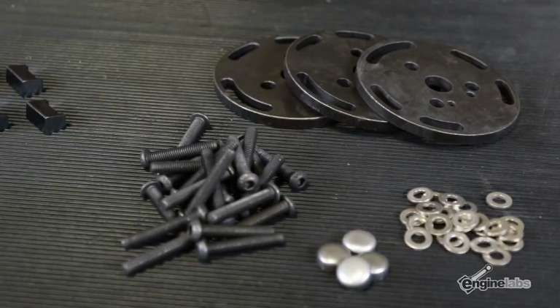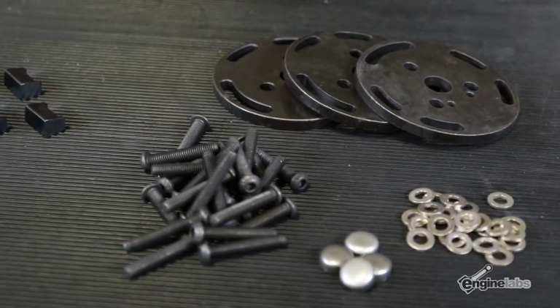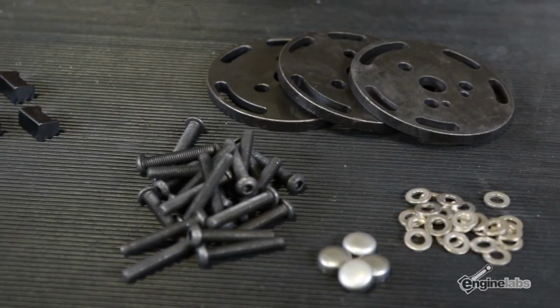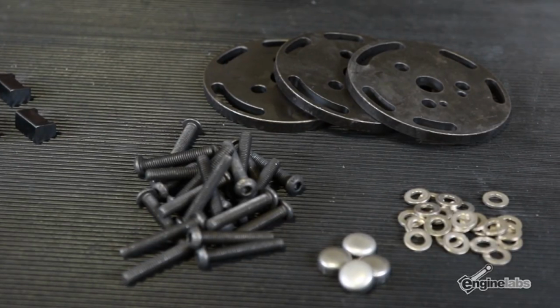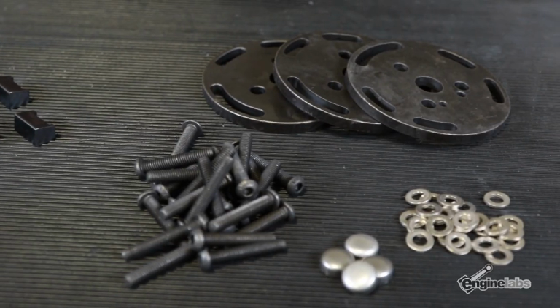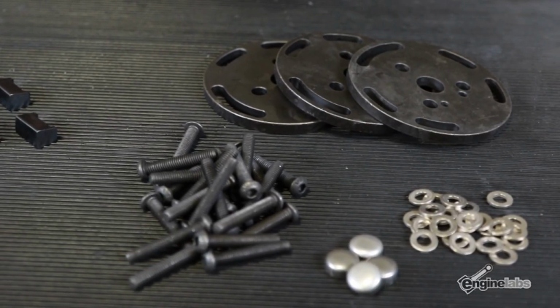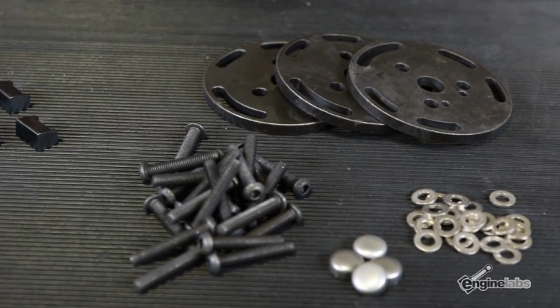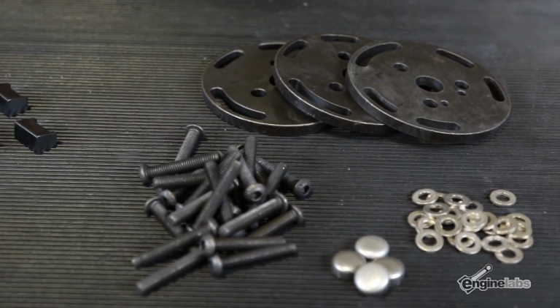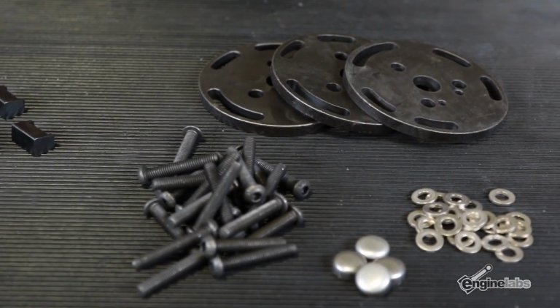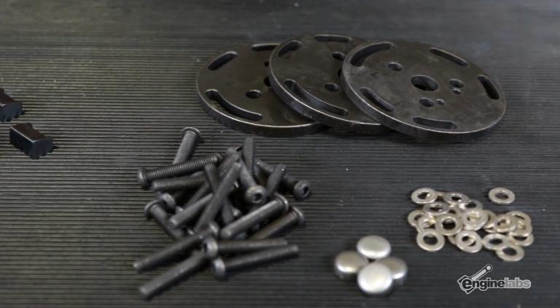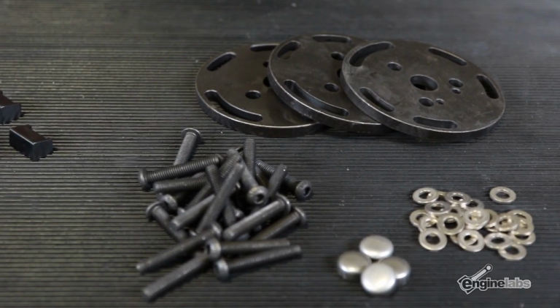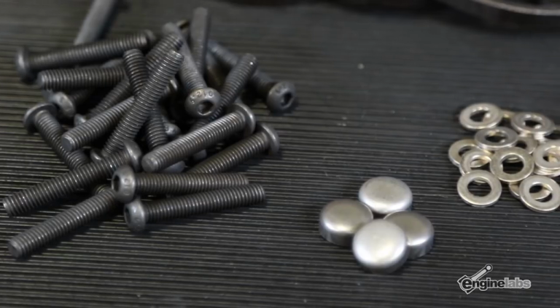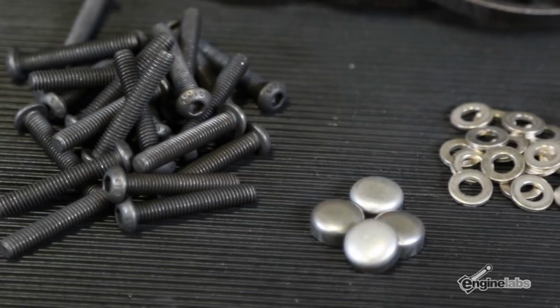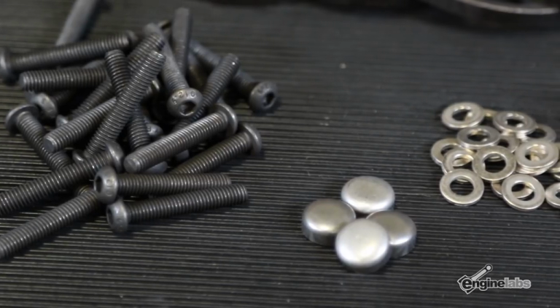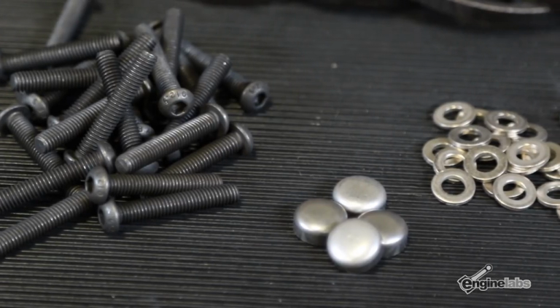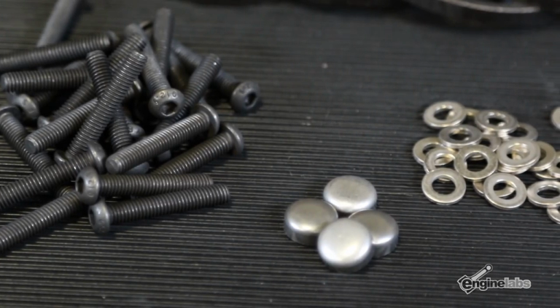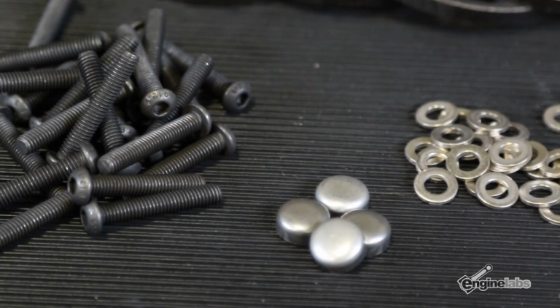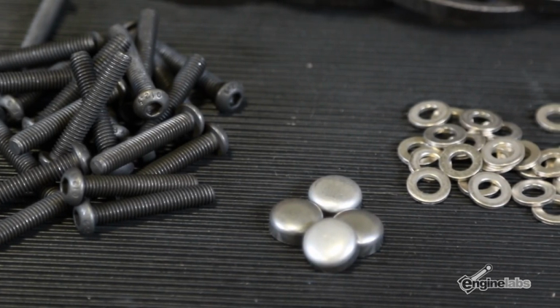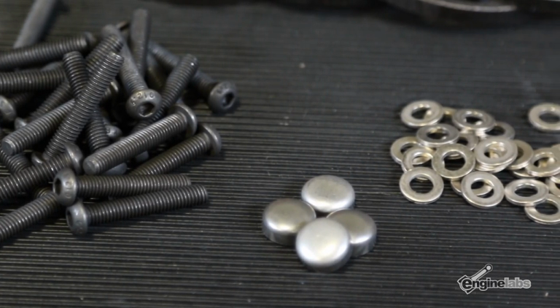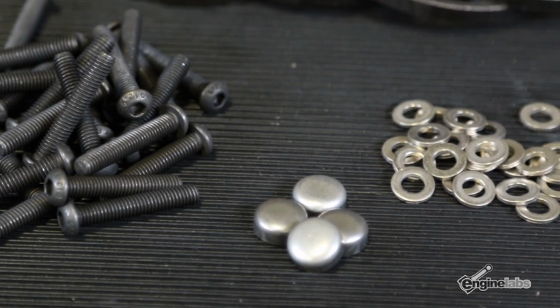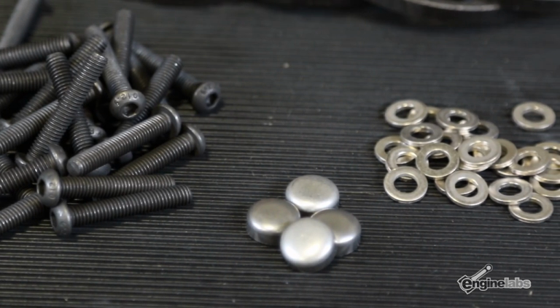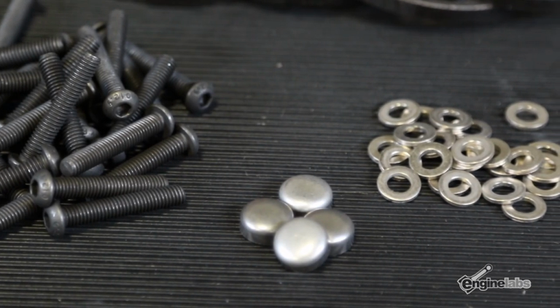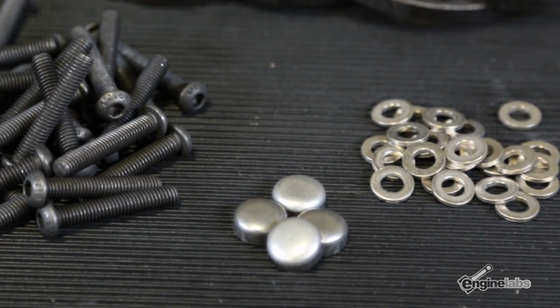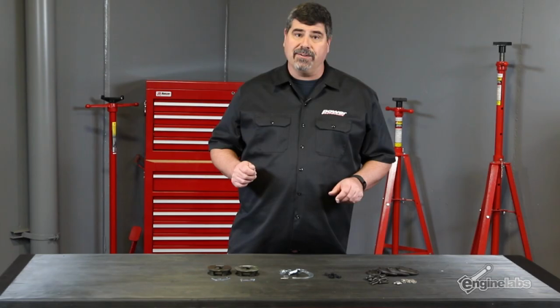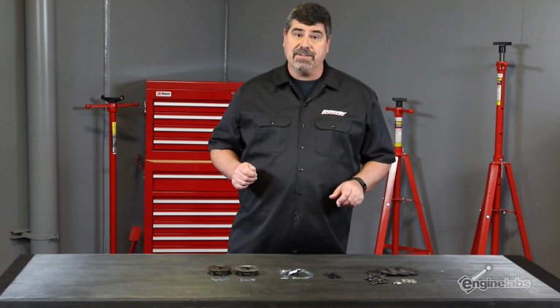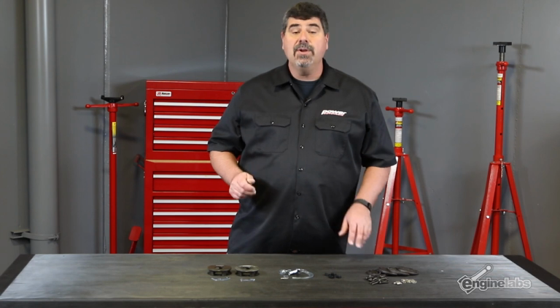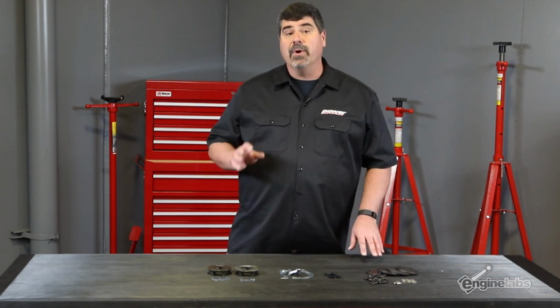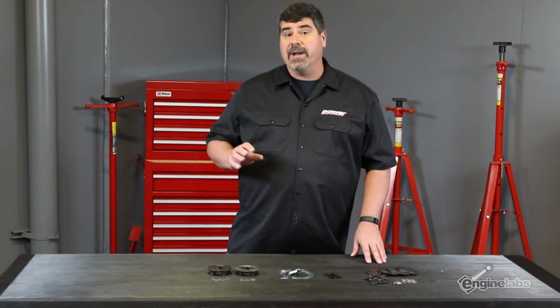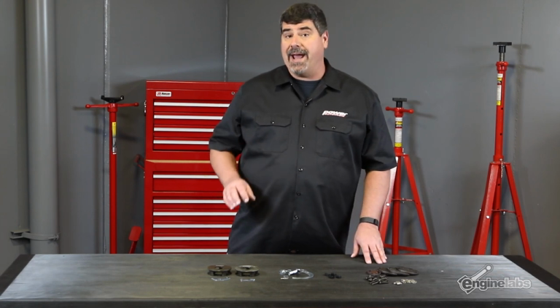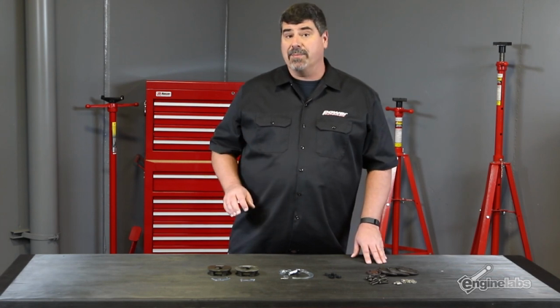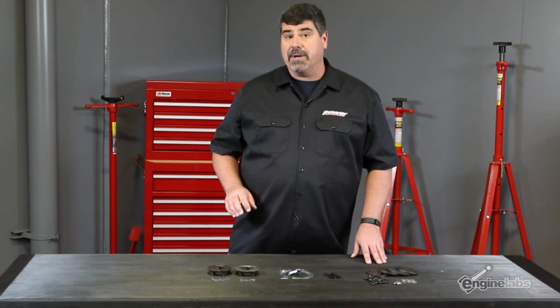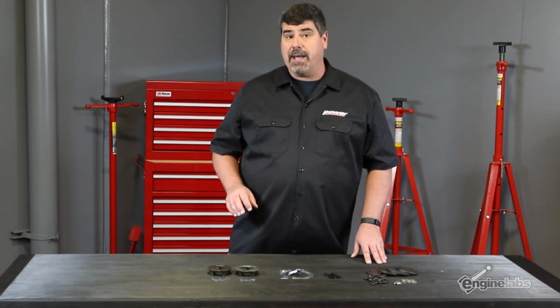With Comp's phaser locks and limiters, you're mechanically ensuring that you maintain piston-to-valve clearance when running an aftermarket cam.